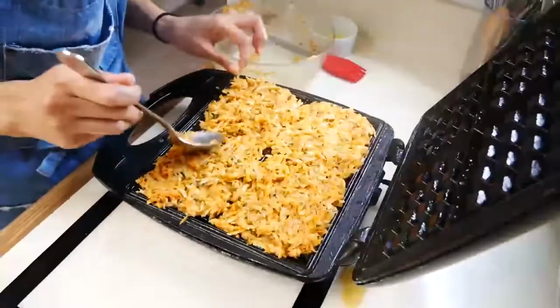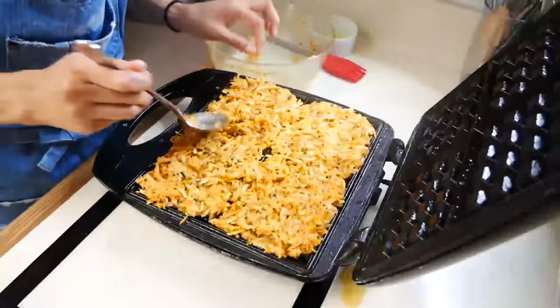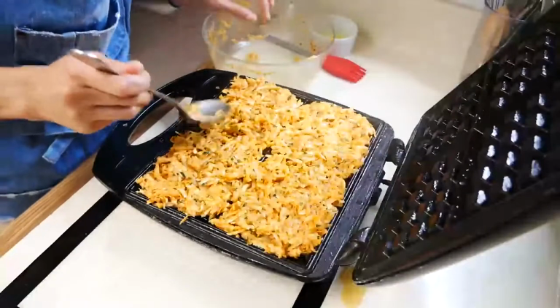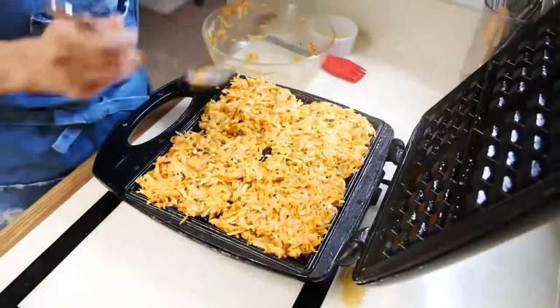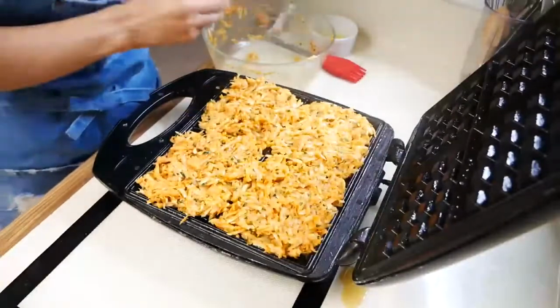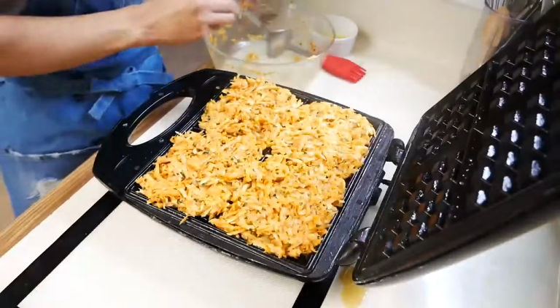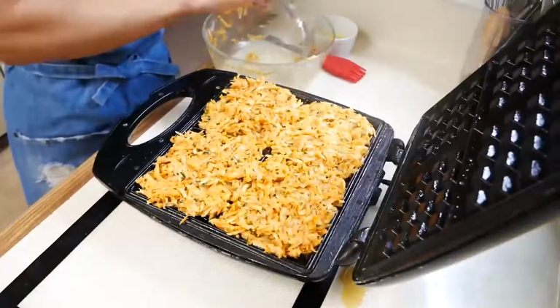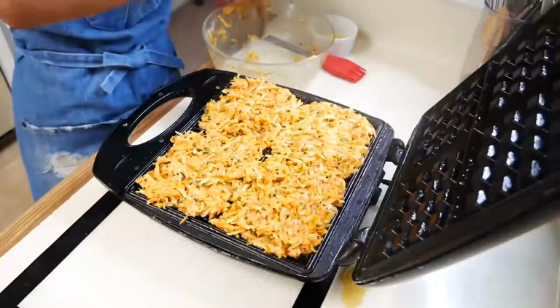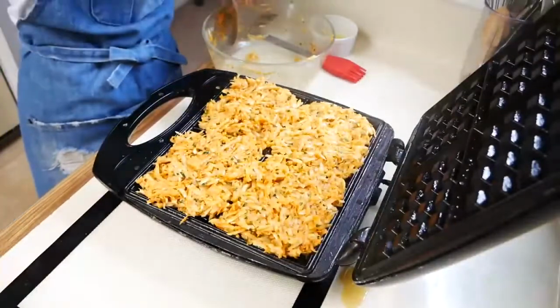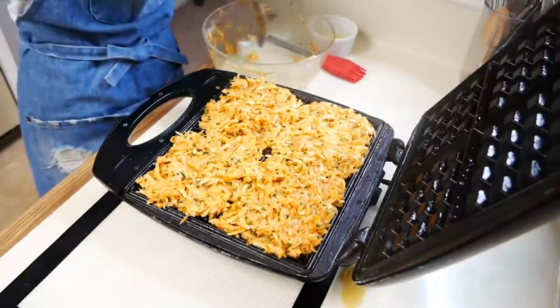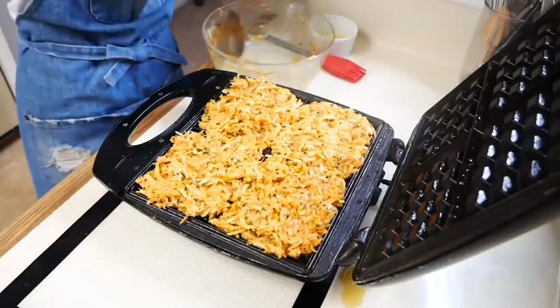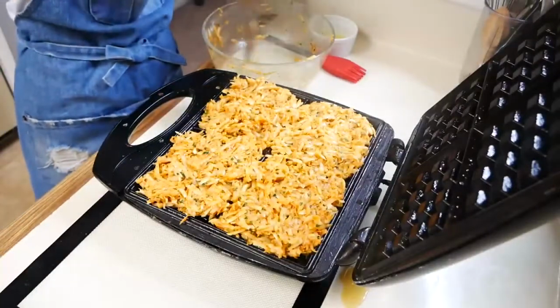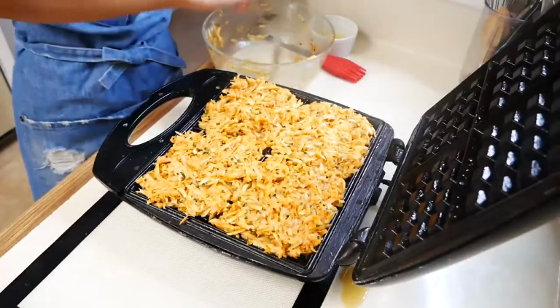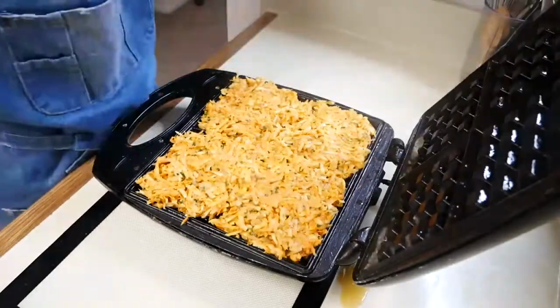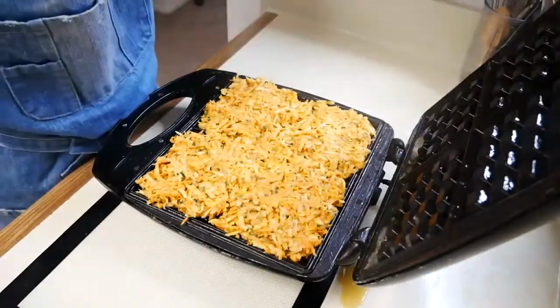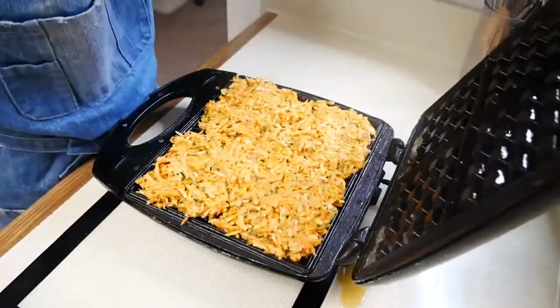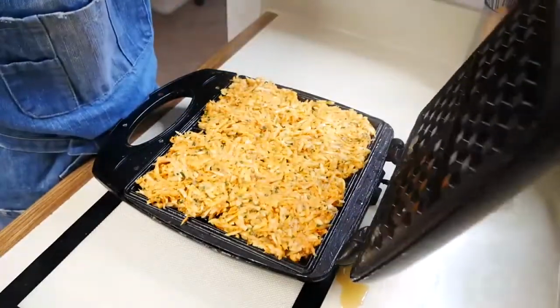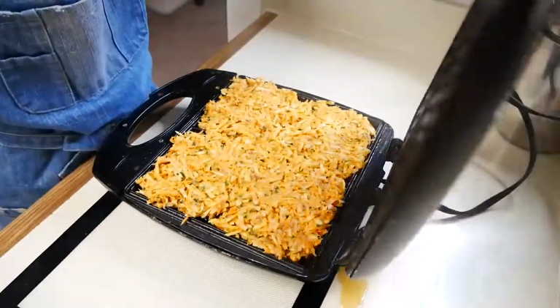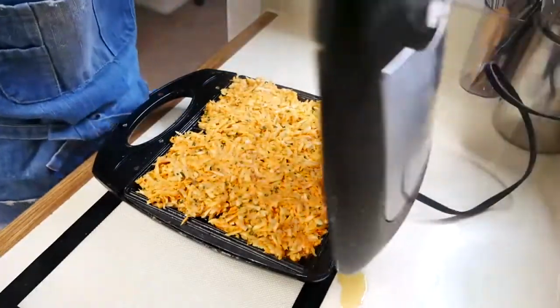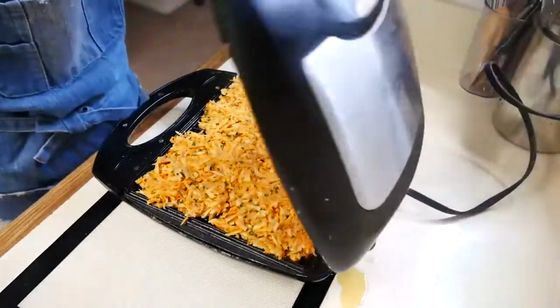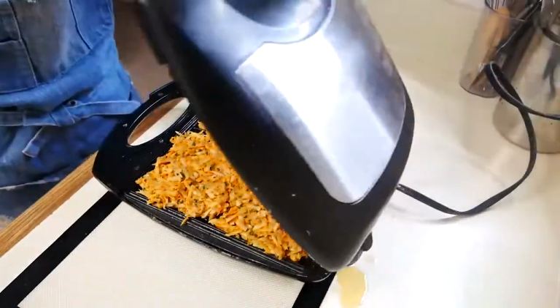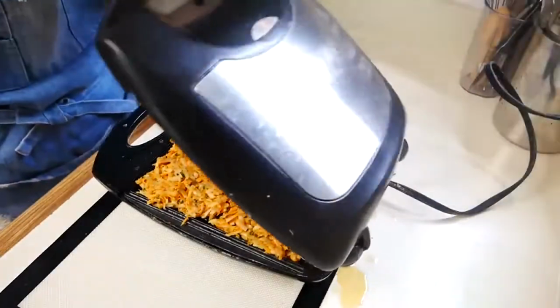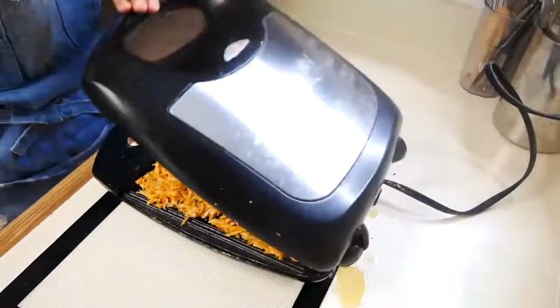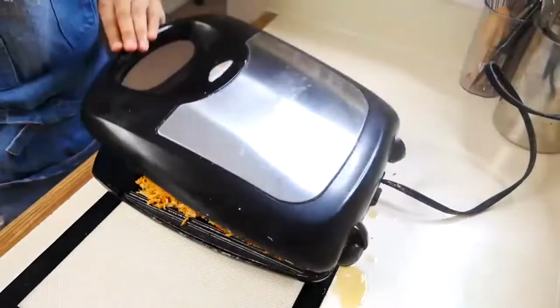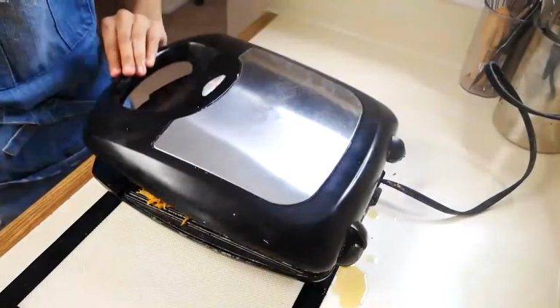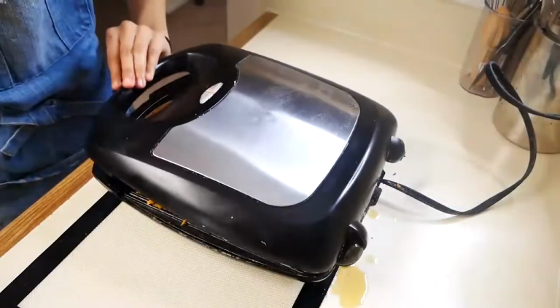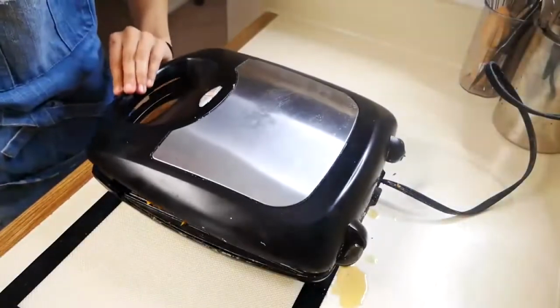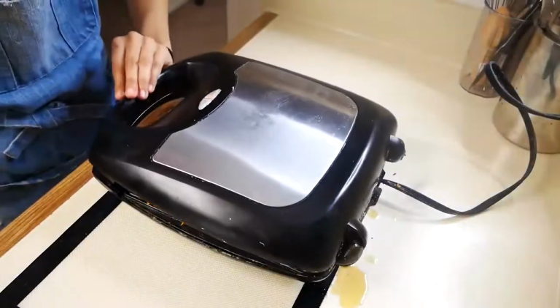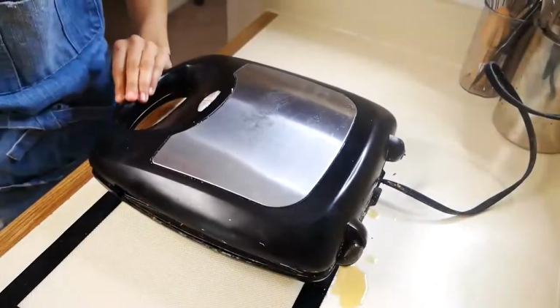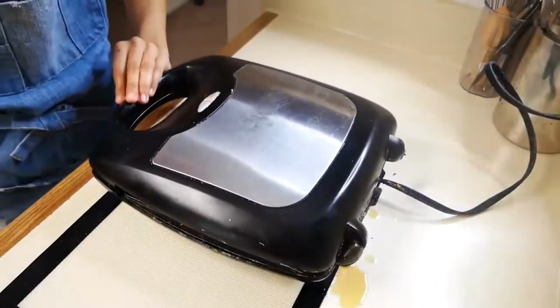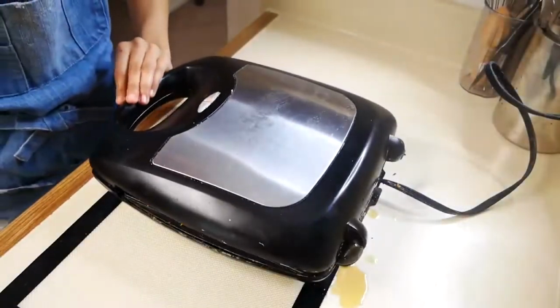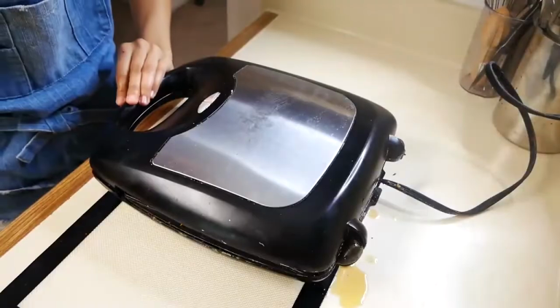We're going to cook these for about five to eight minutes, or until your waffle iron indicates that your waffles are done.